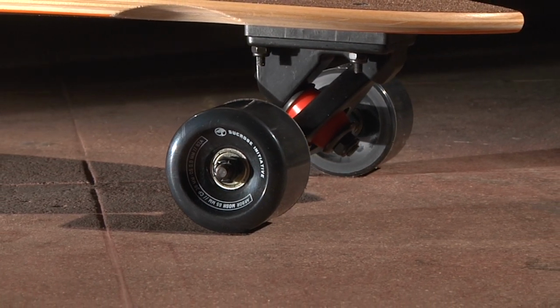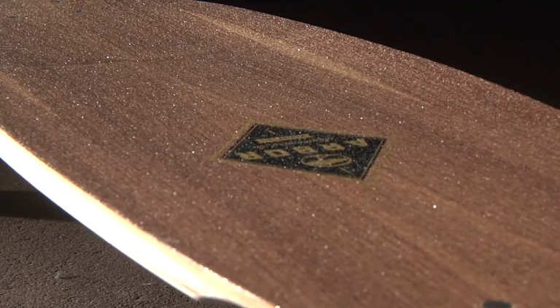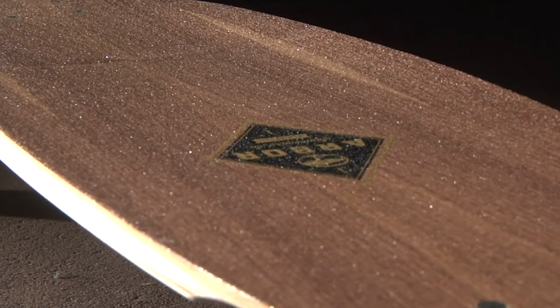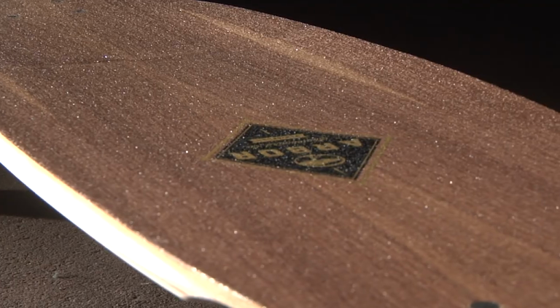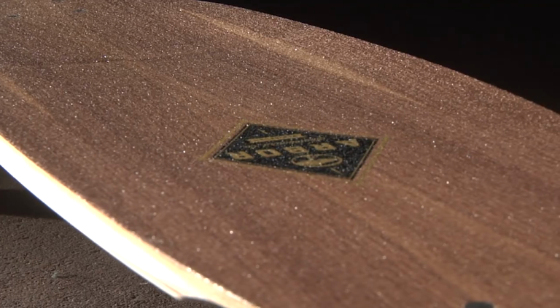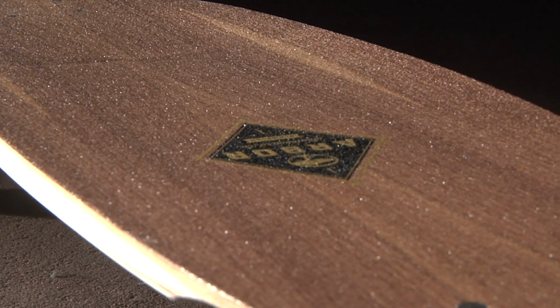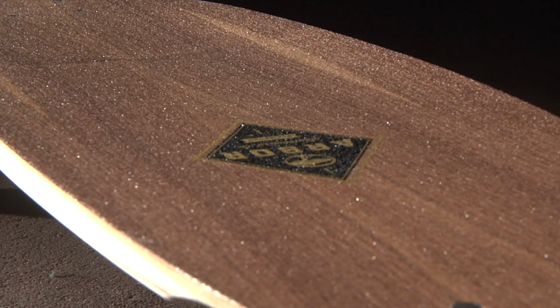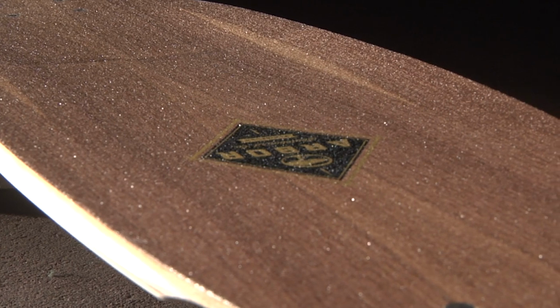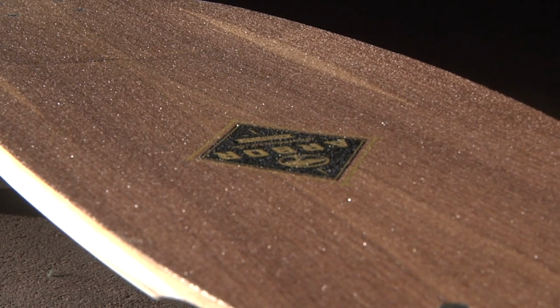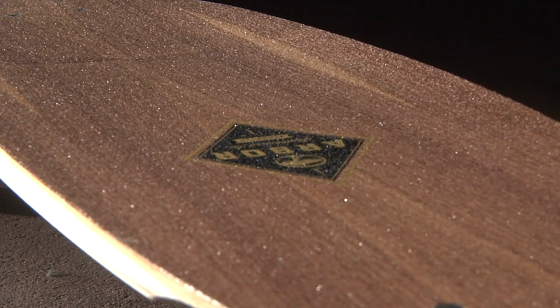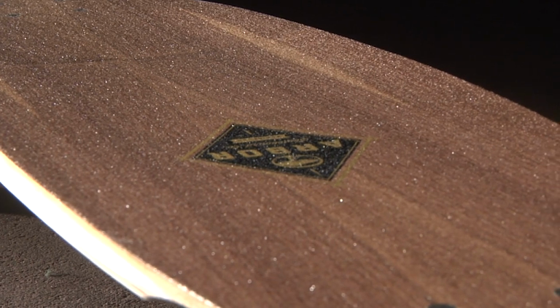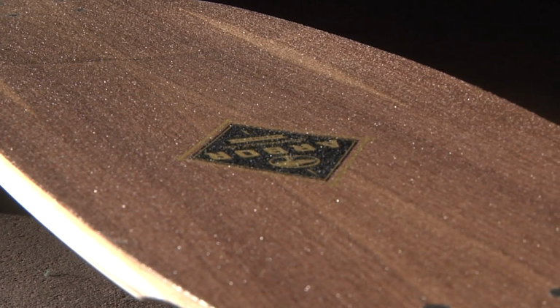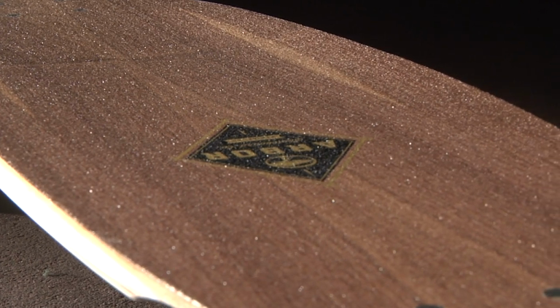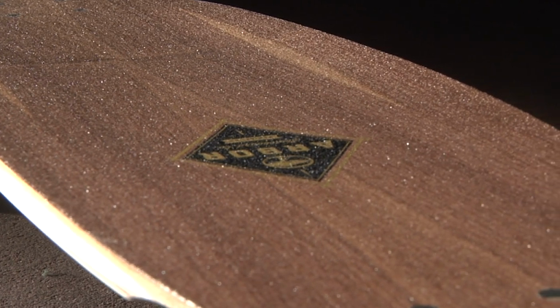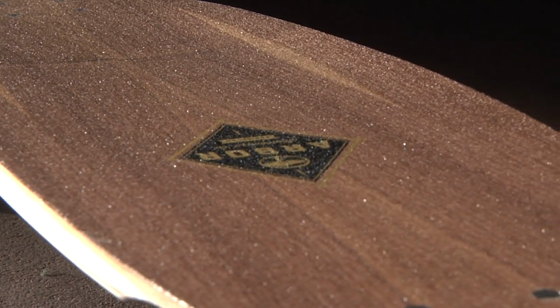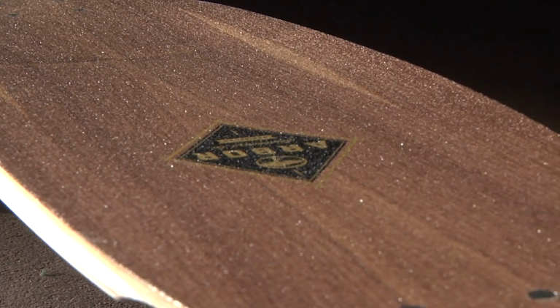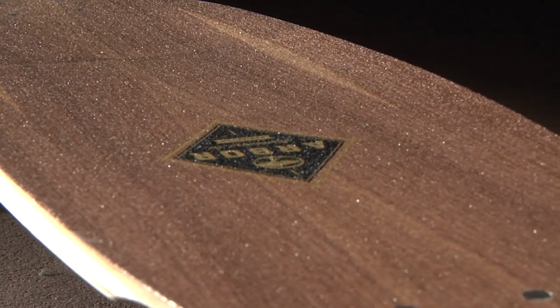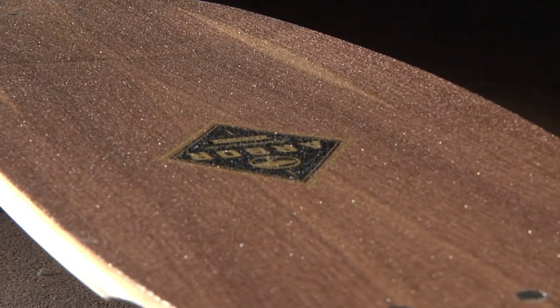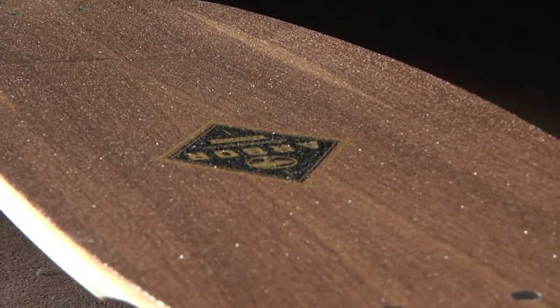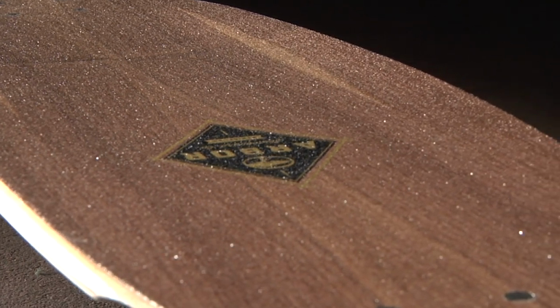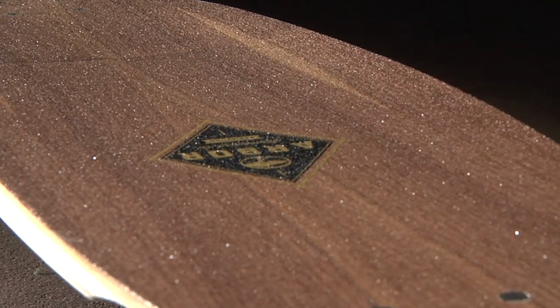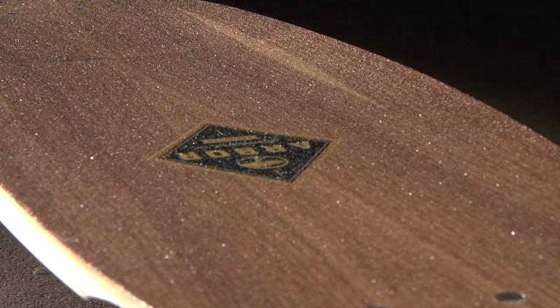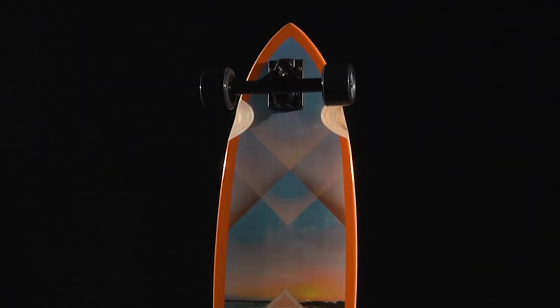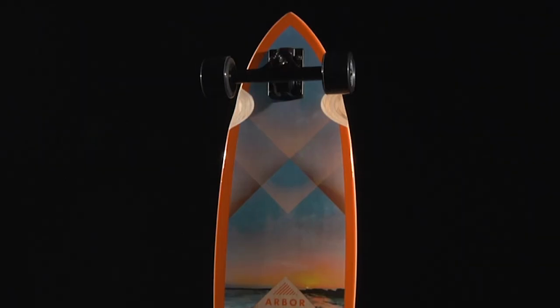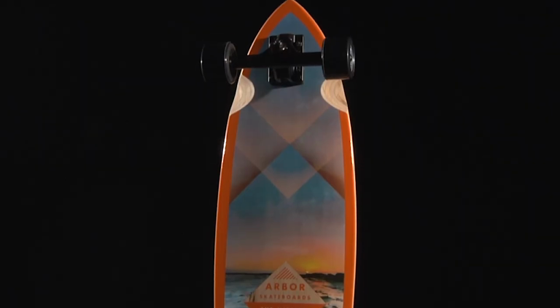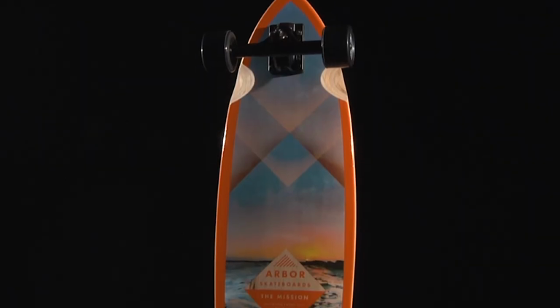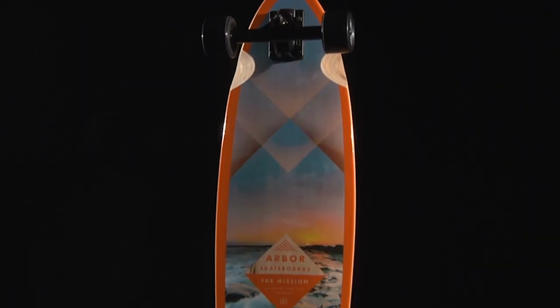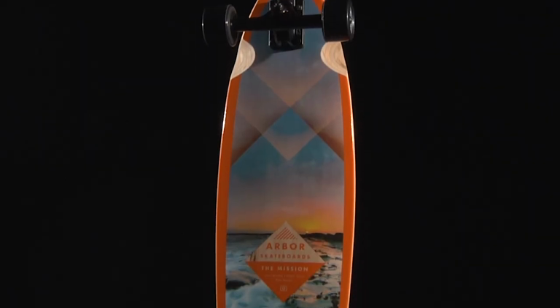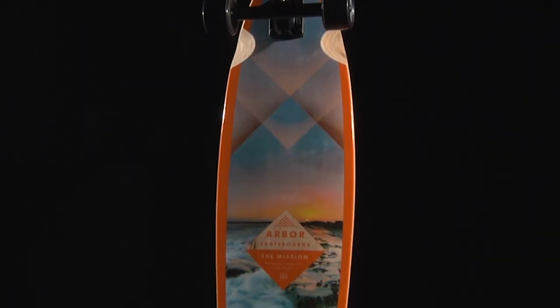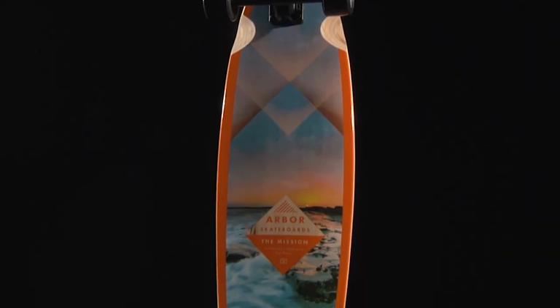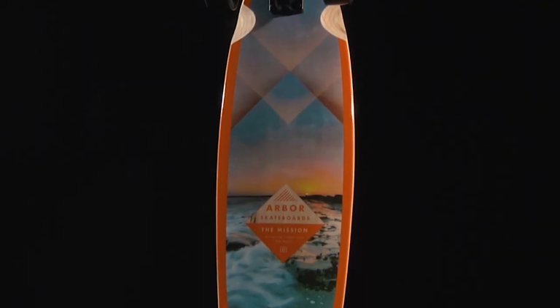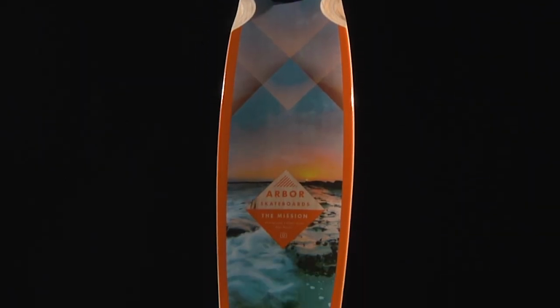The Mission has a walnut top sheet coated with a recycled glass lucid grip. The base artwork was created by Matt Walker.